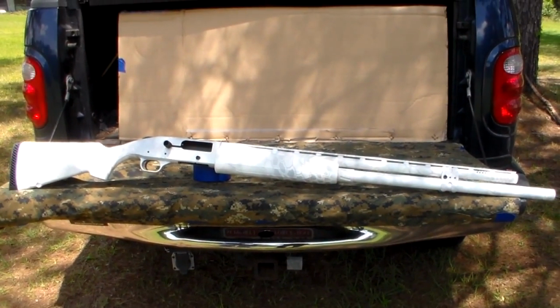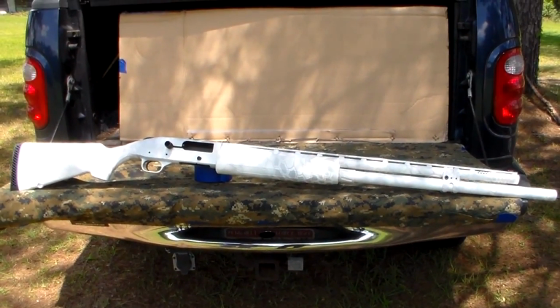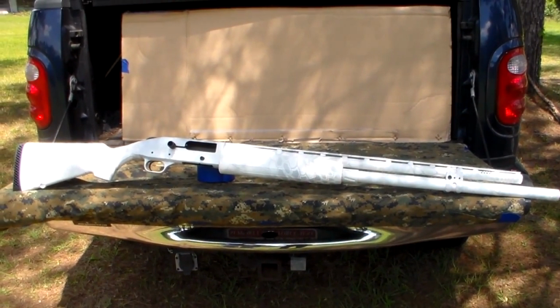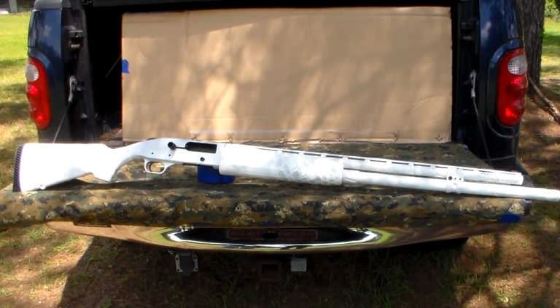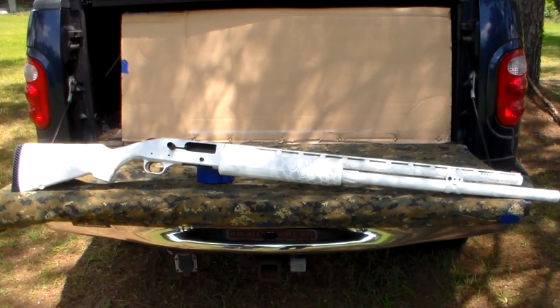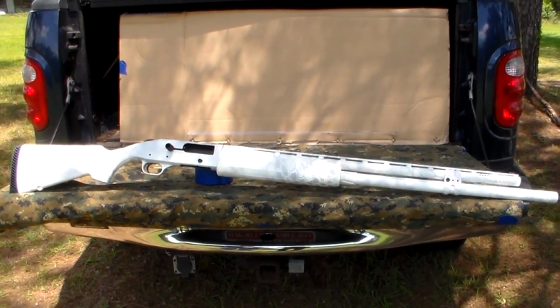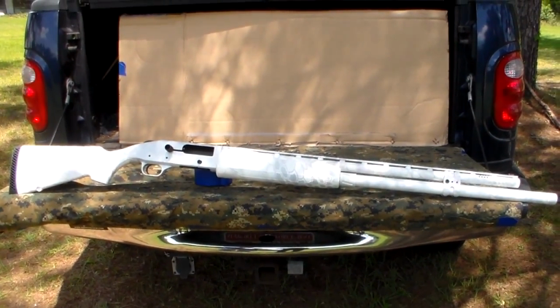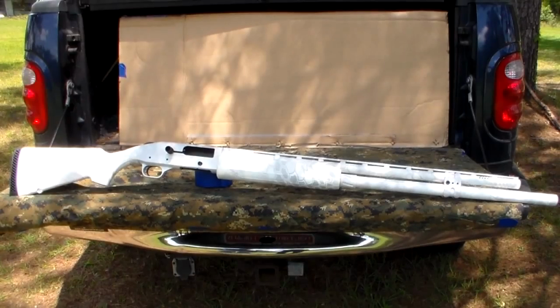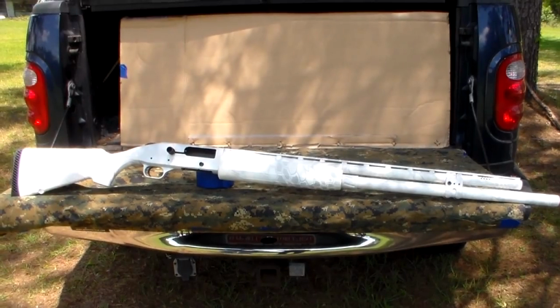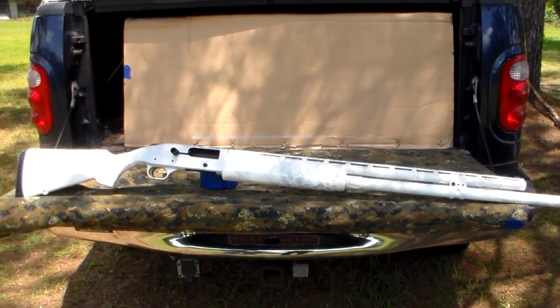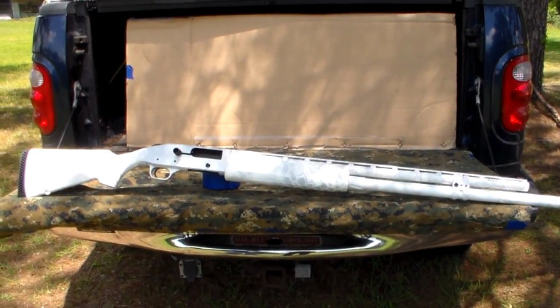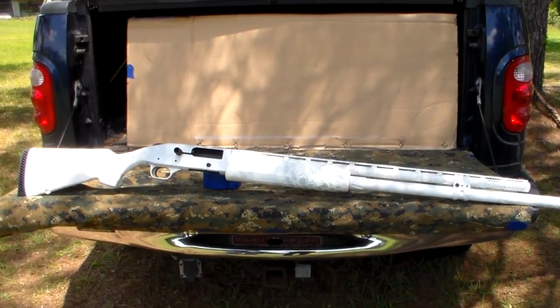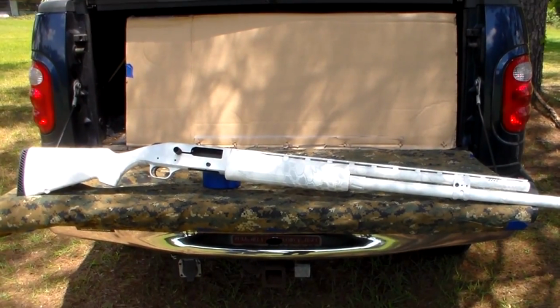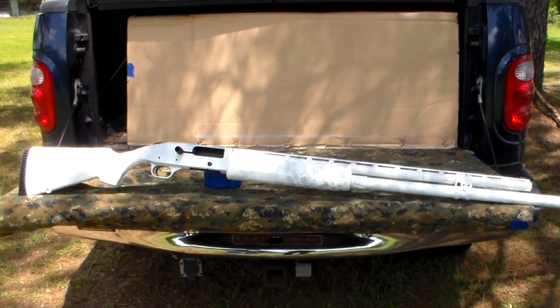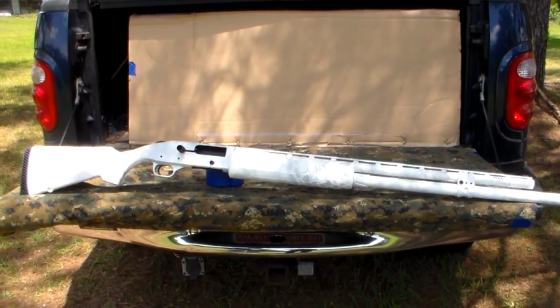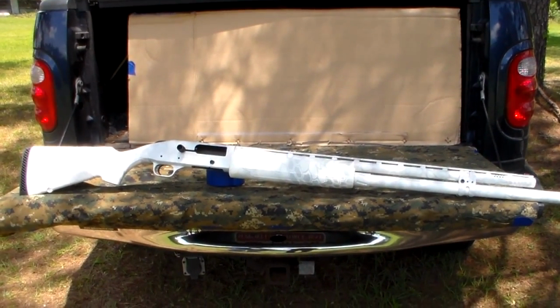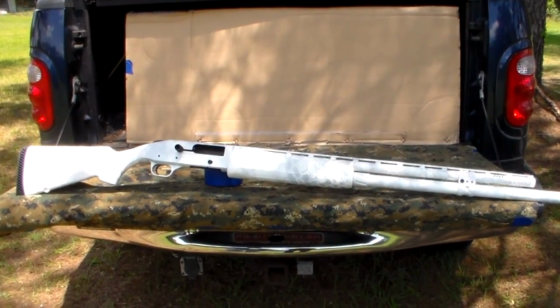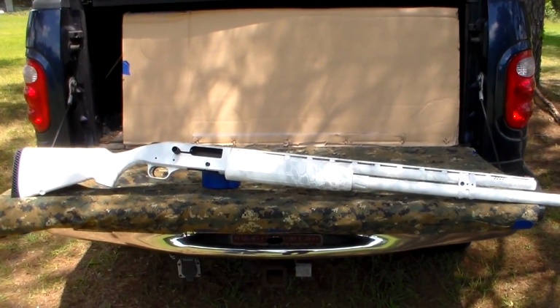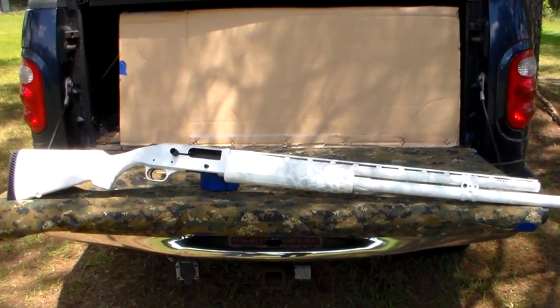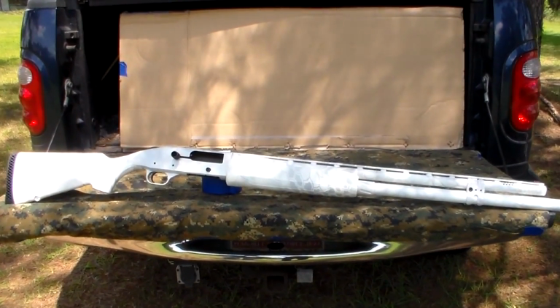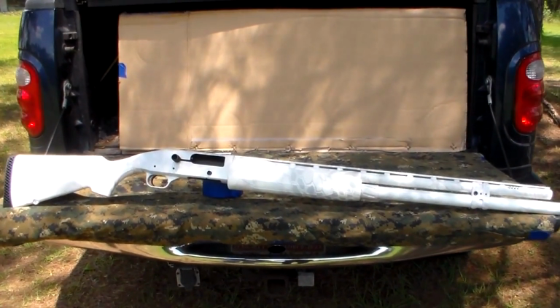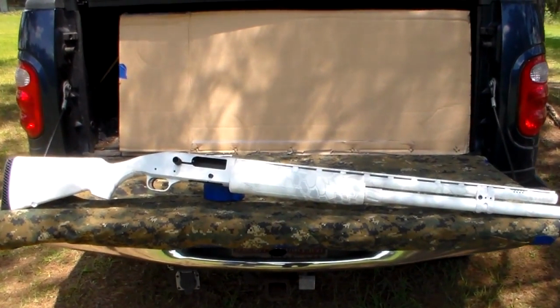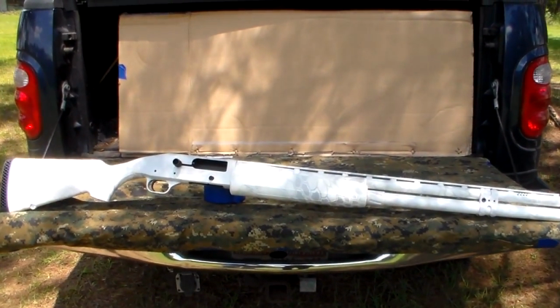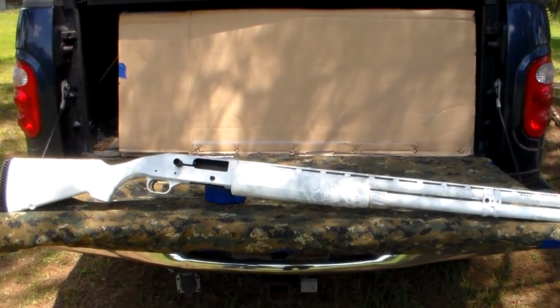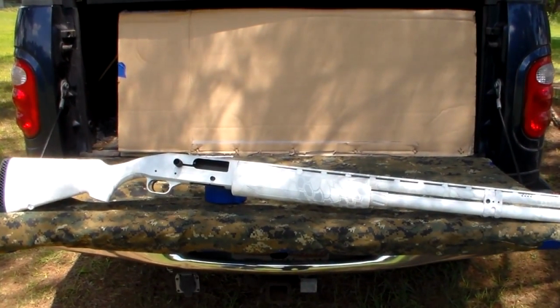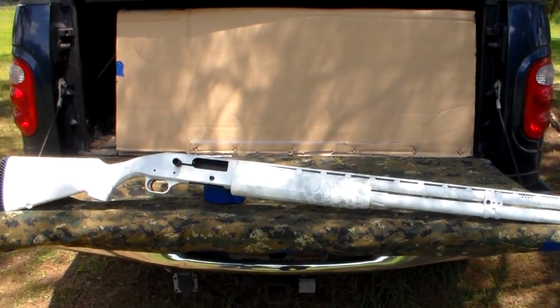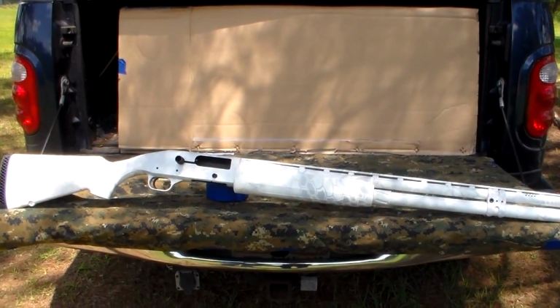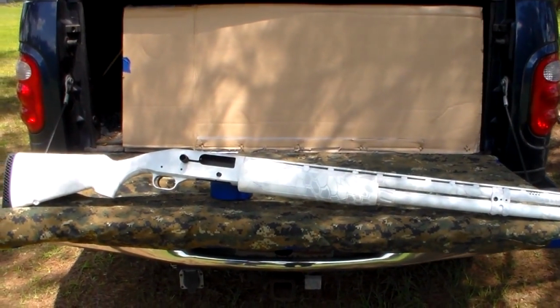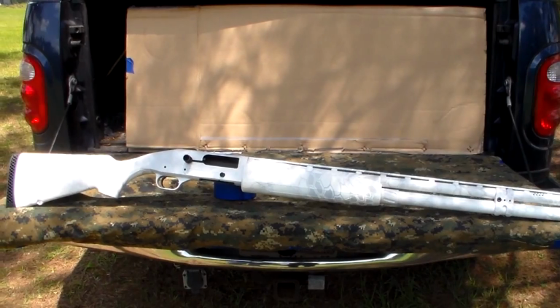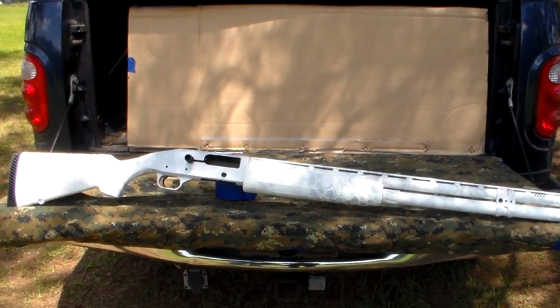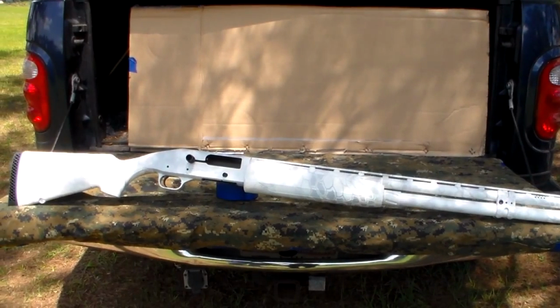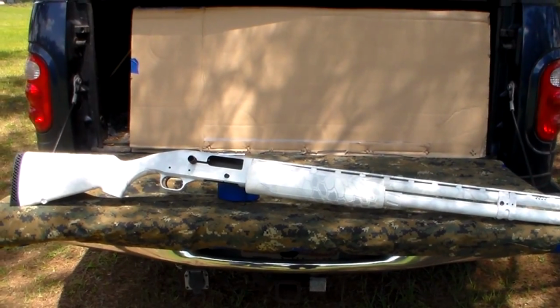So give us just a sec. Let us amble over to the range. We're going to load it up and see how she shoots. Be right back with you.